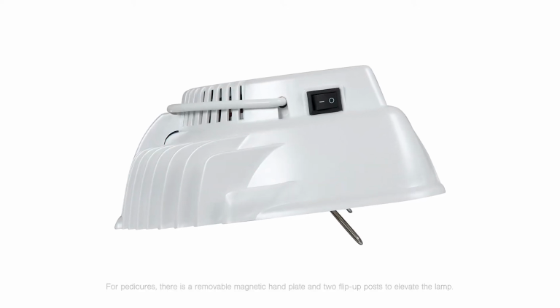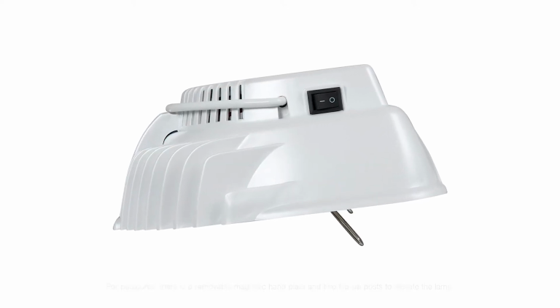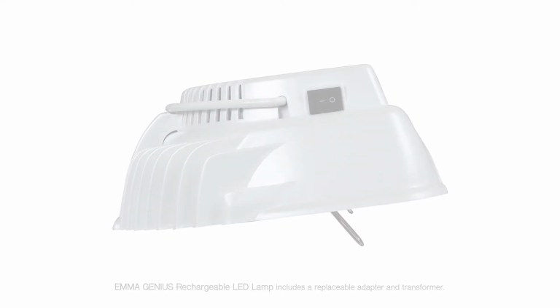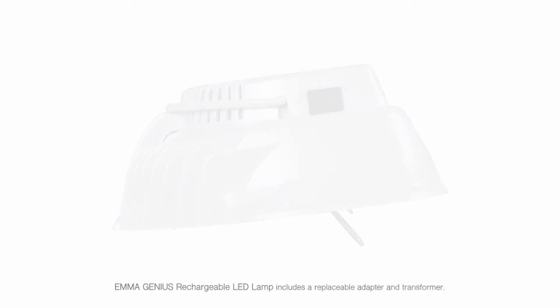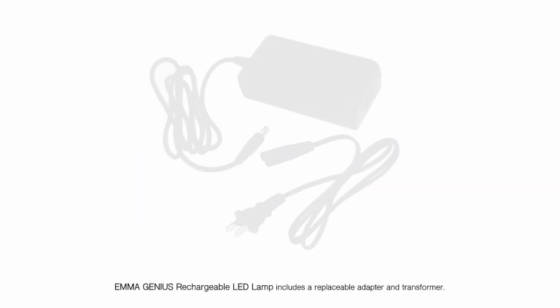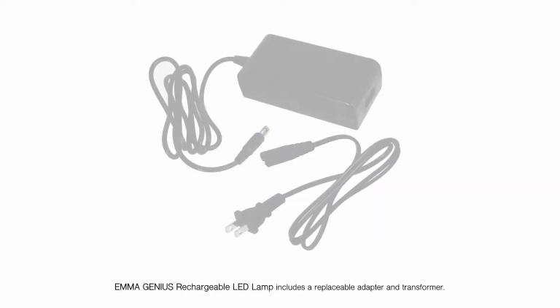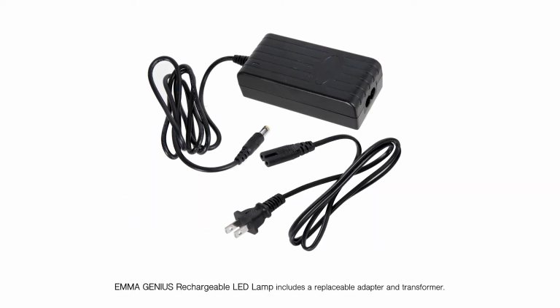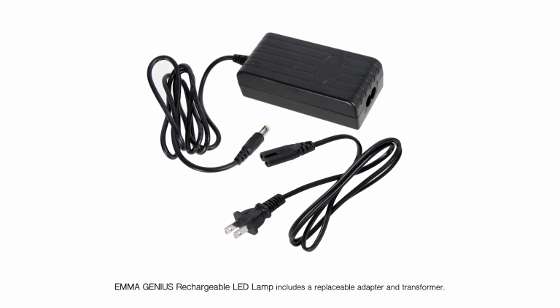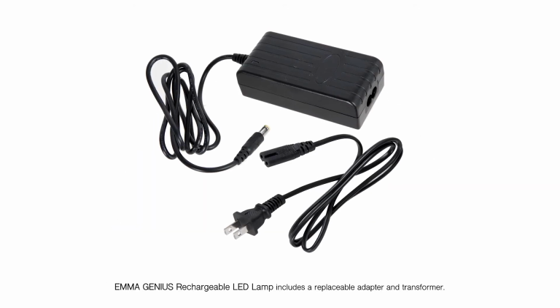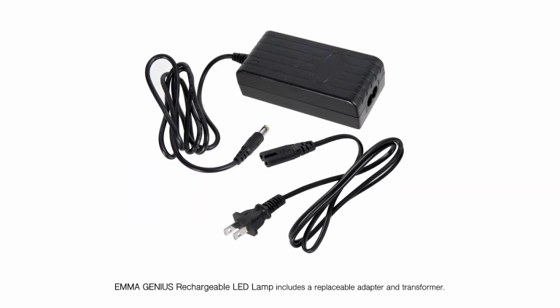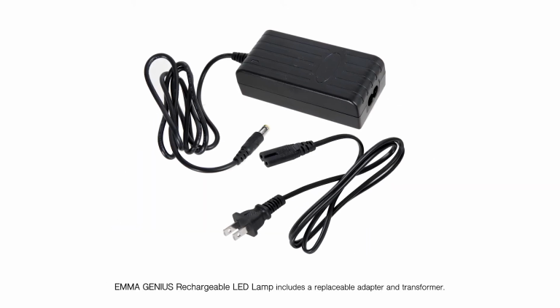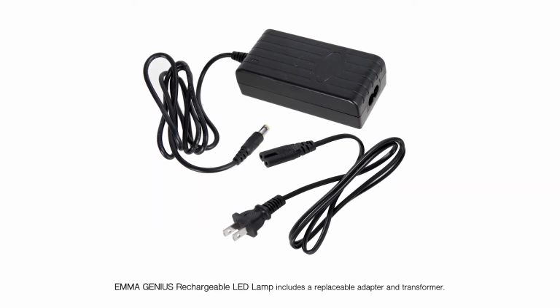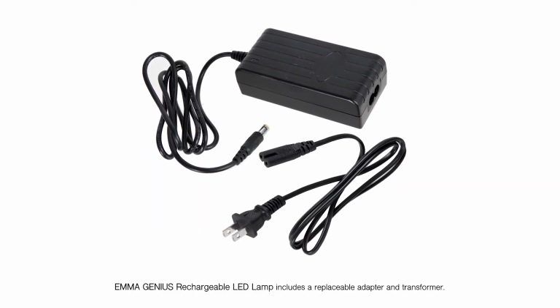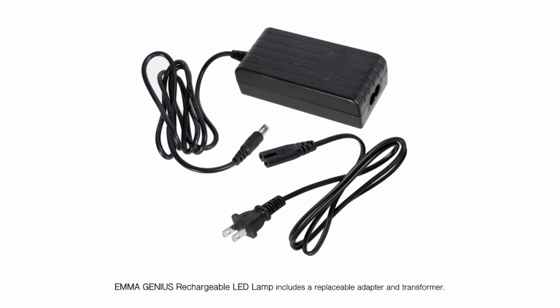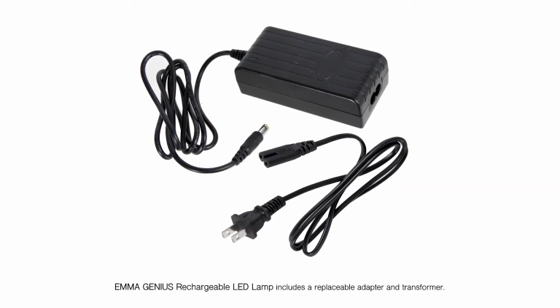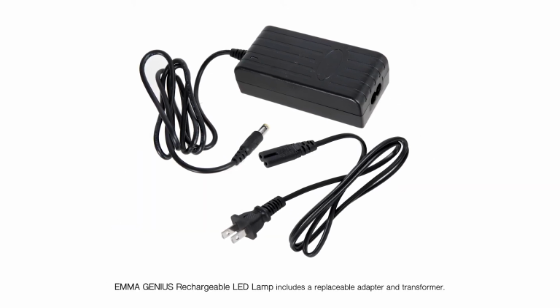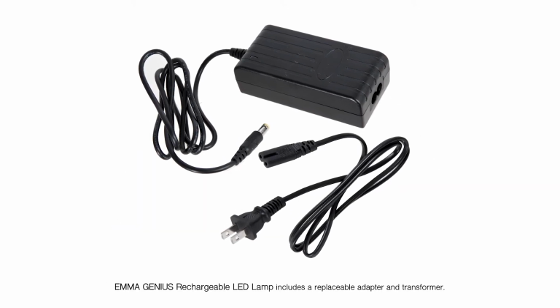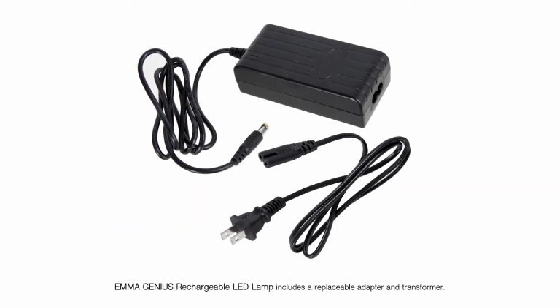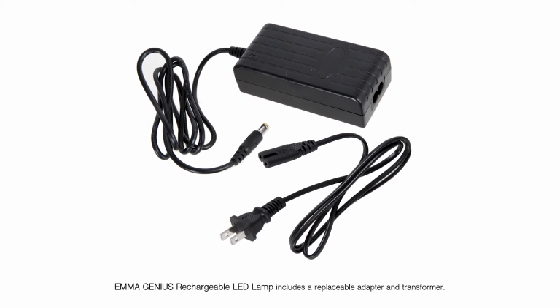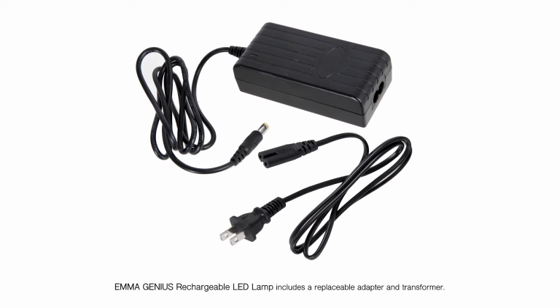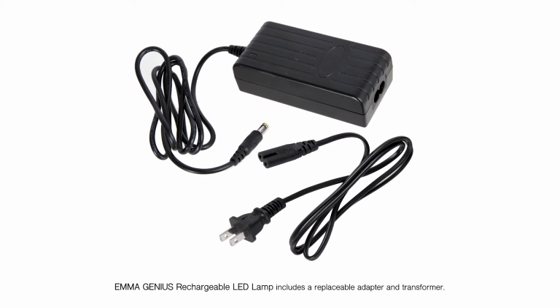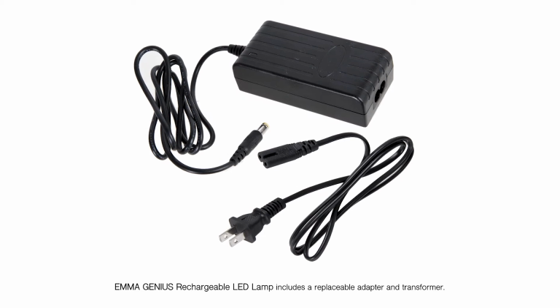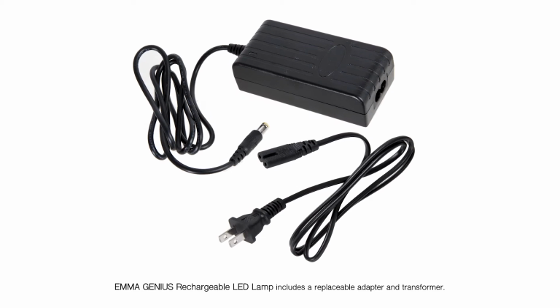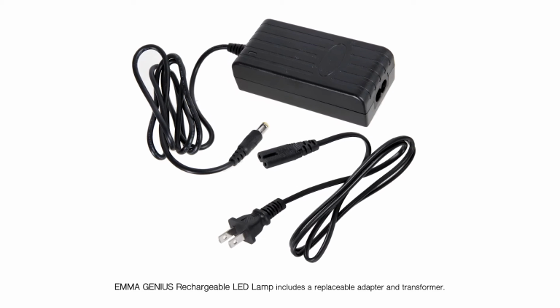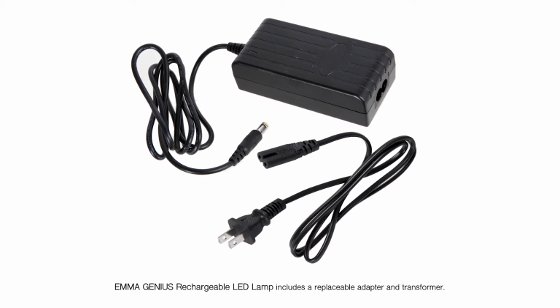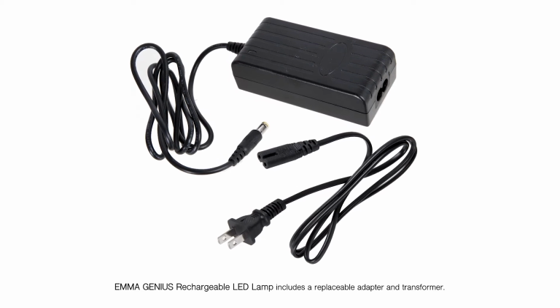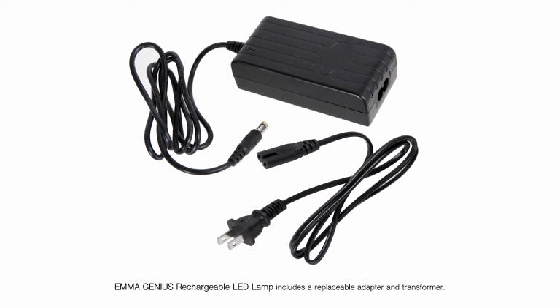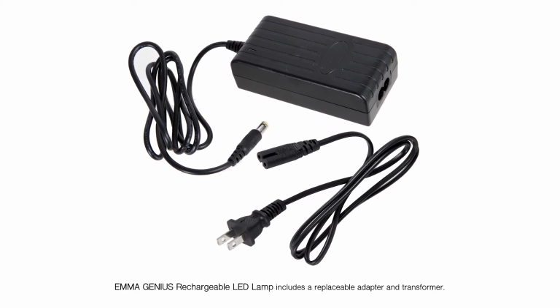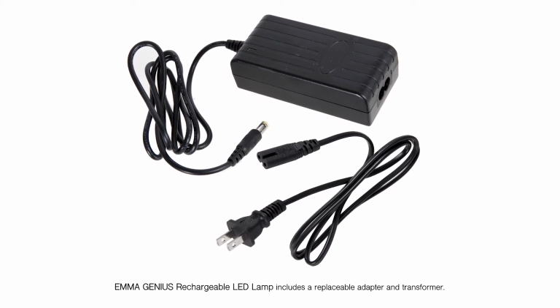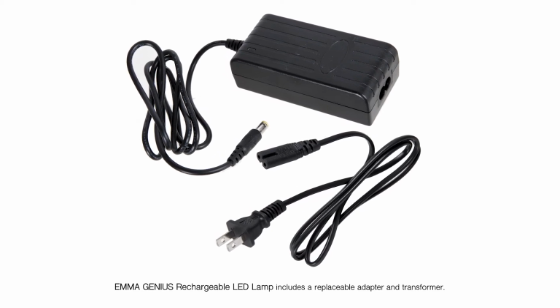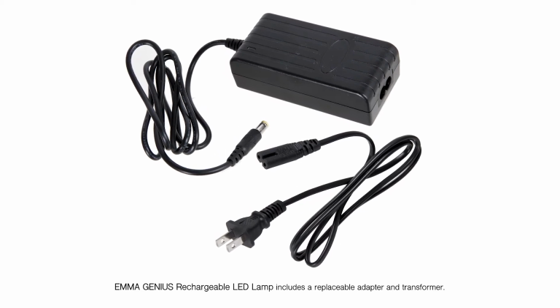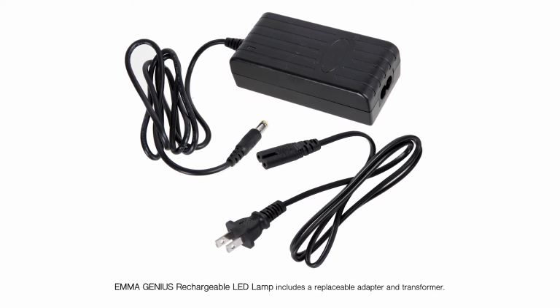Emma Genius Rechargeable LED Lamp includes a replaceable adapter and transformer.